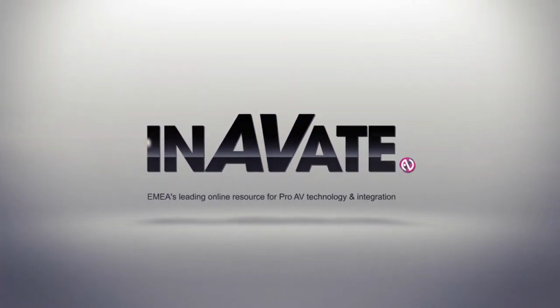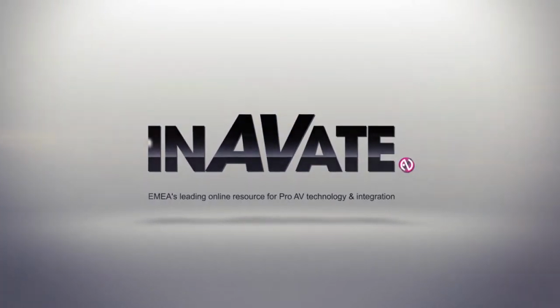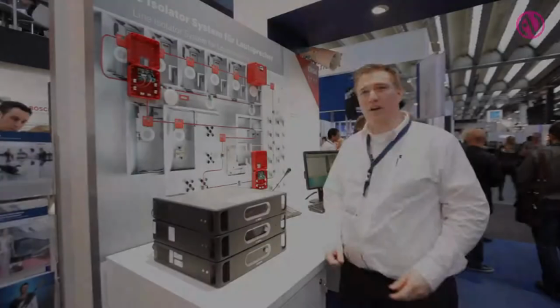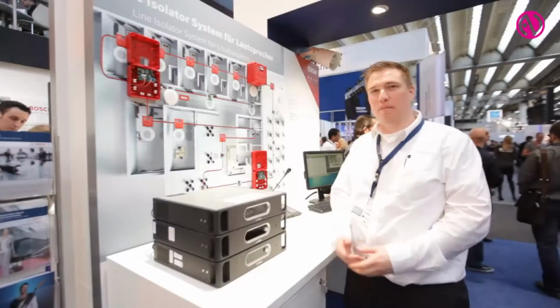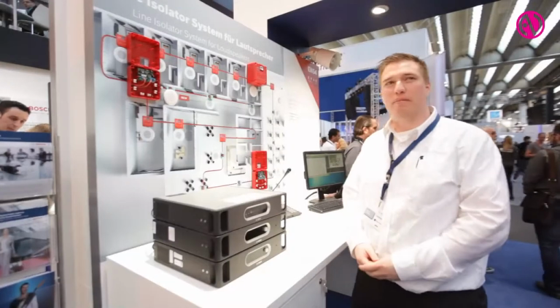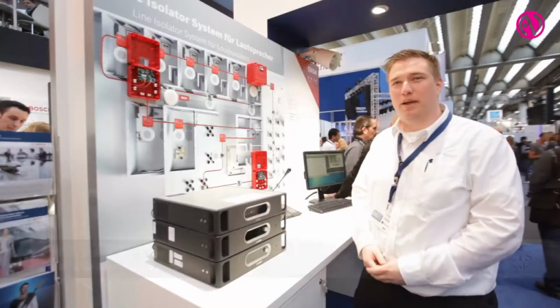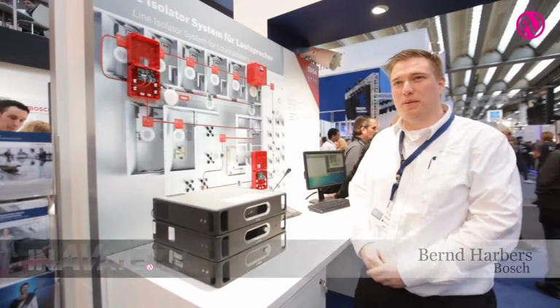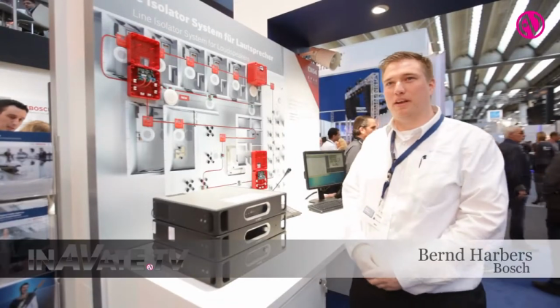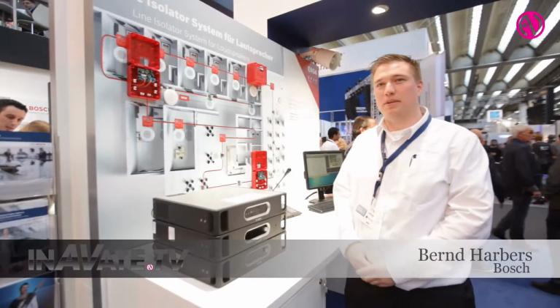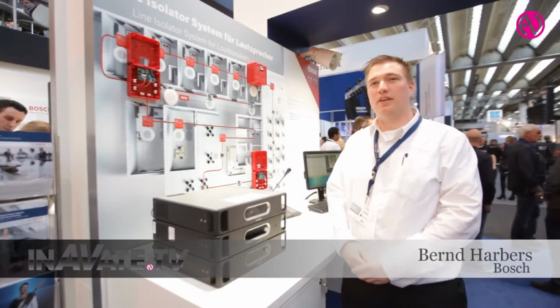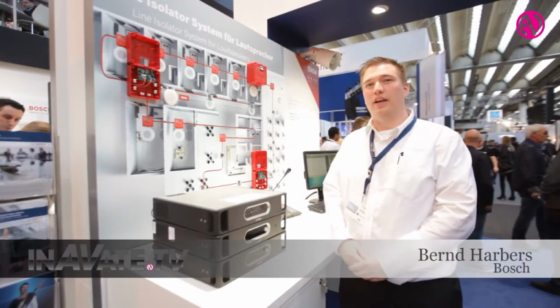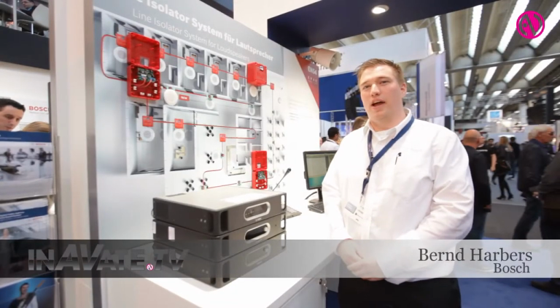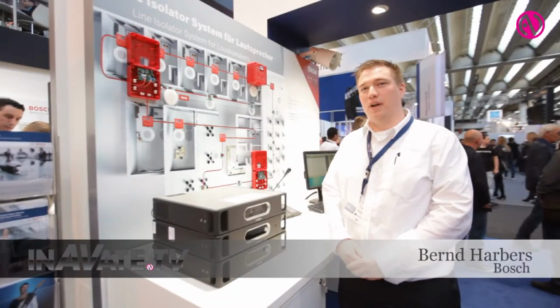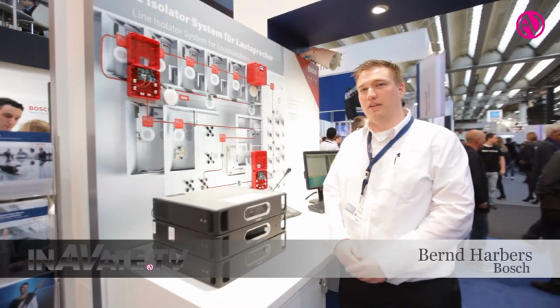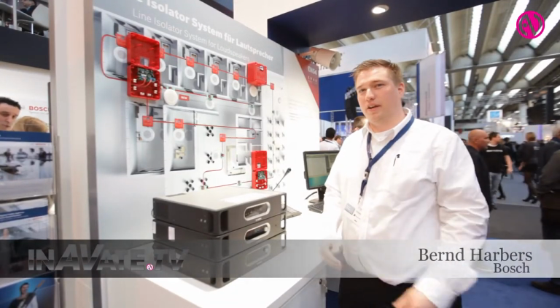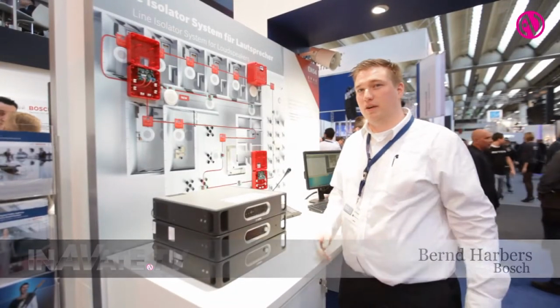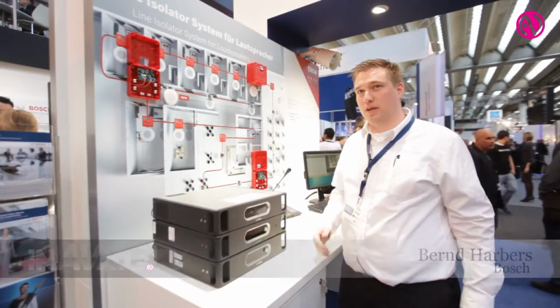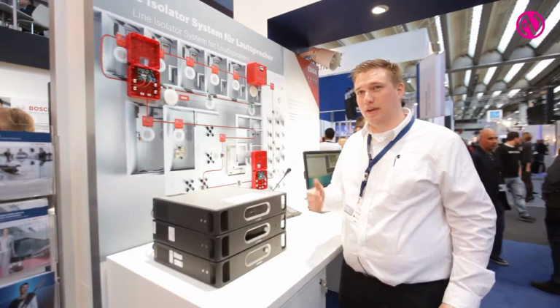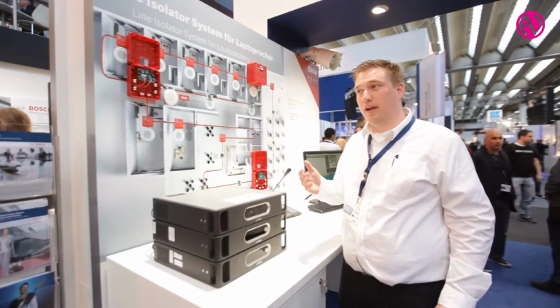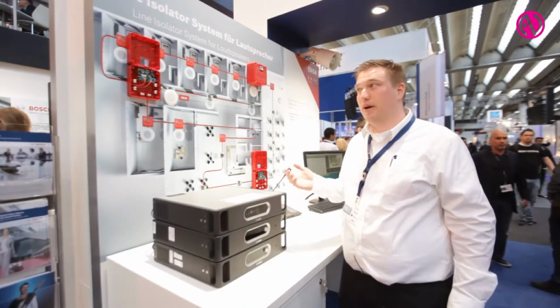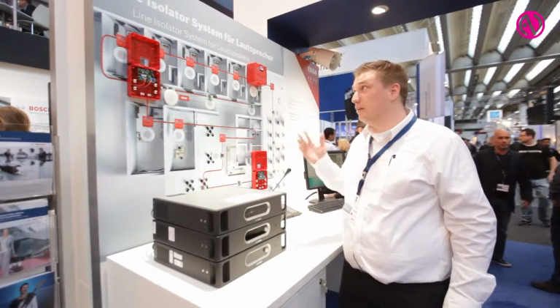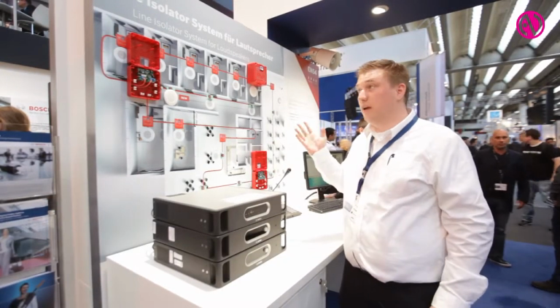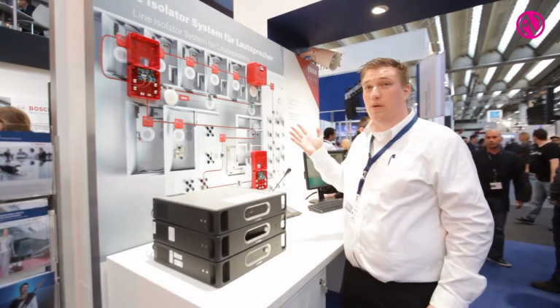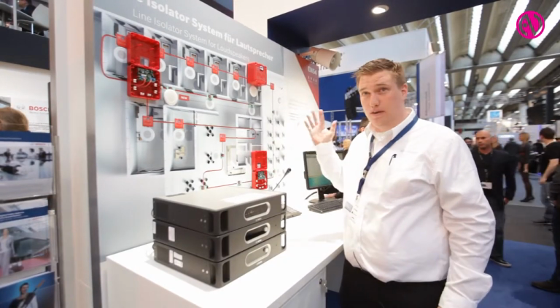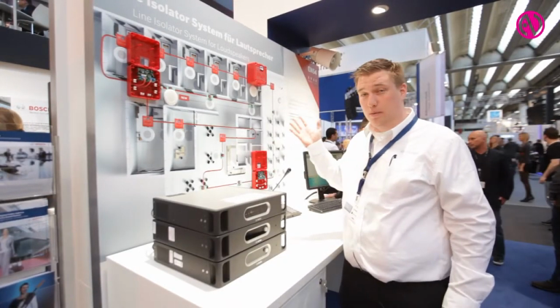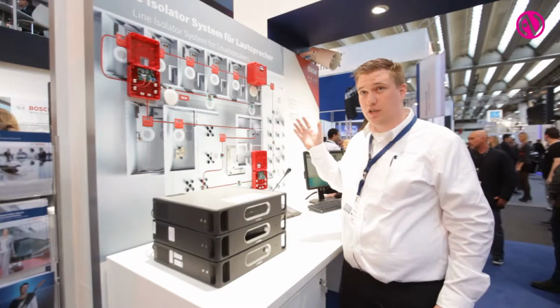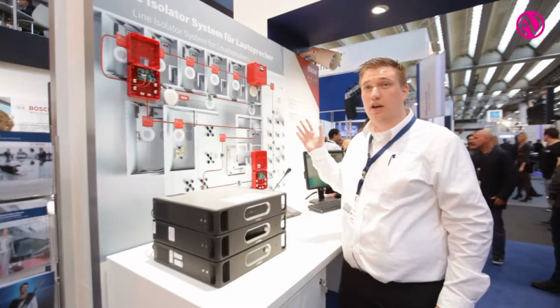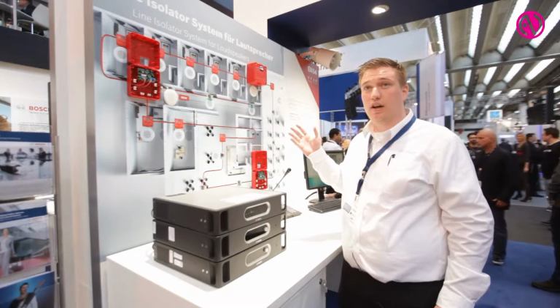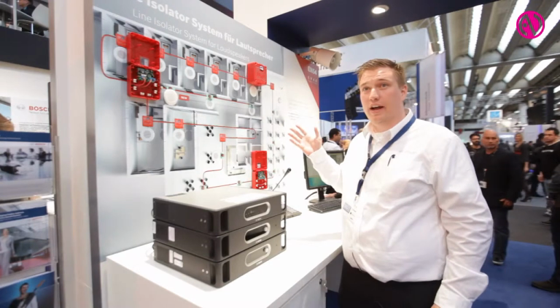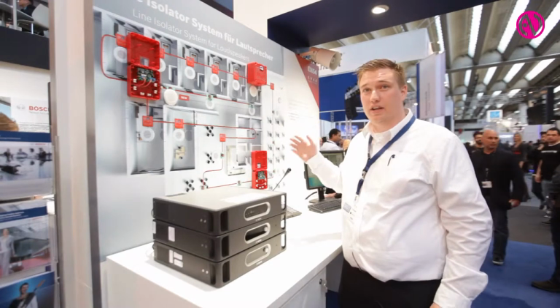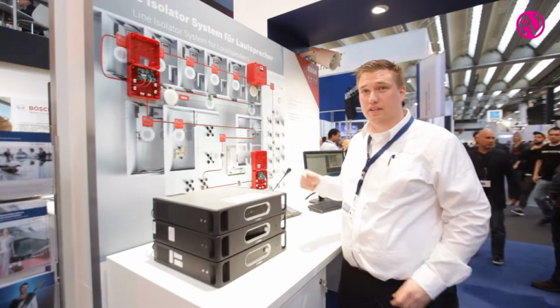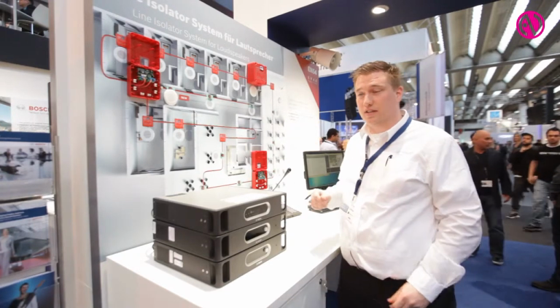Welcome, my name is Bernd Havers. I would like to tell you something about our Bosch line isolator system.